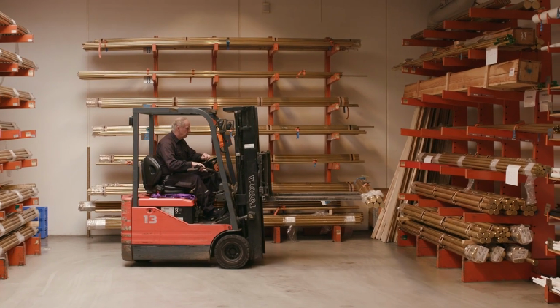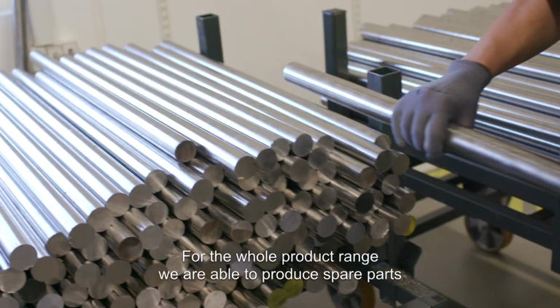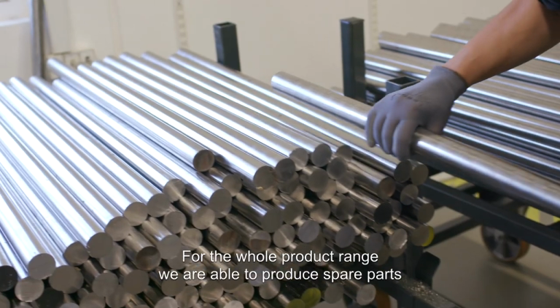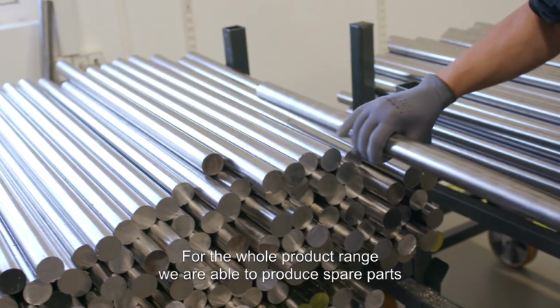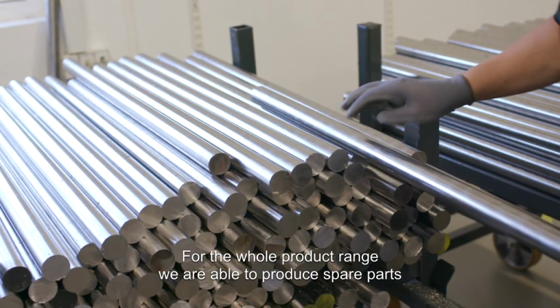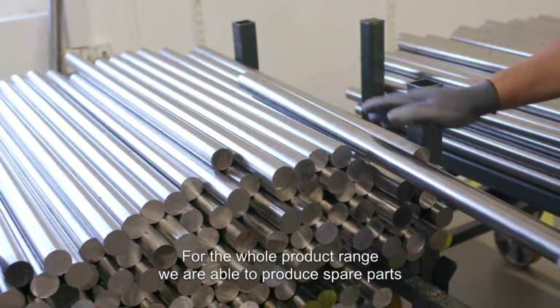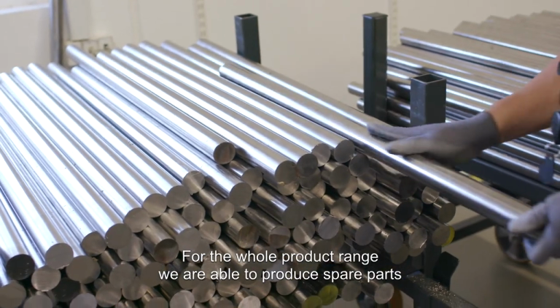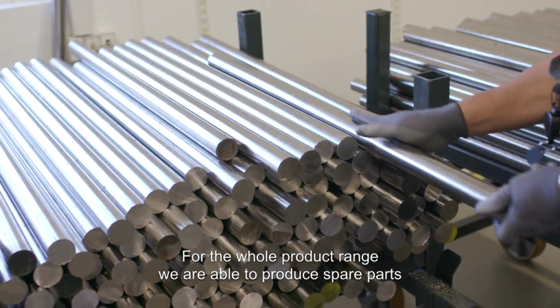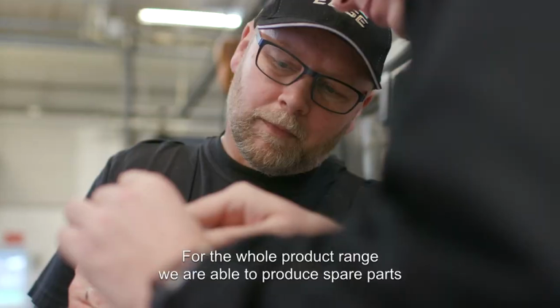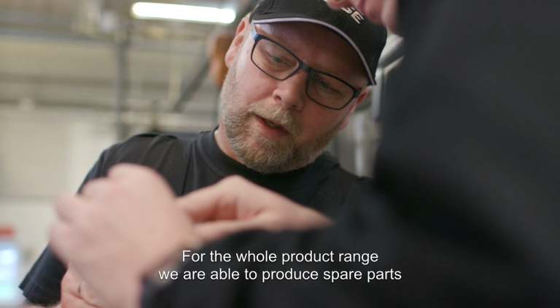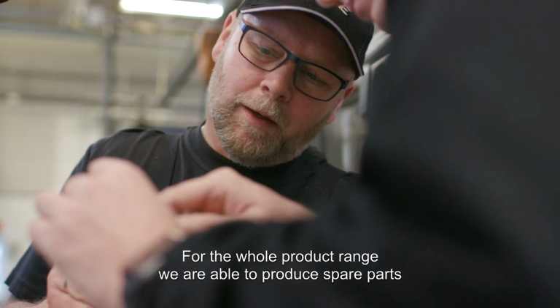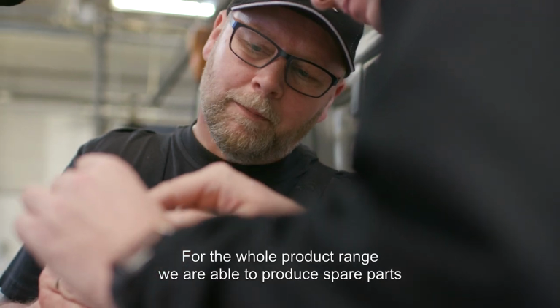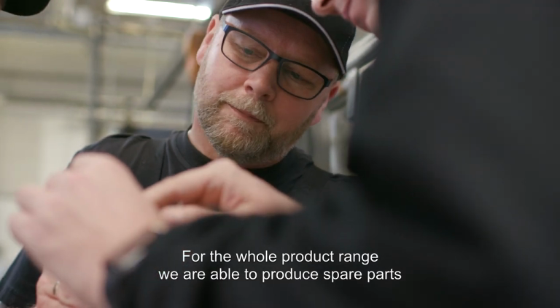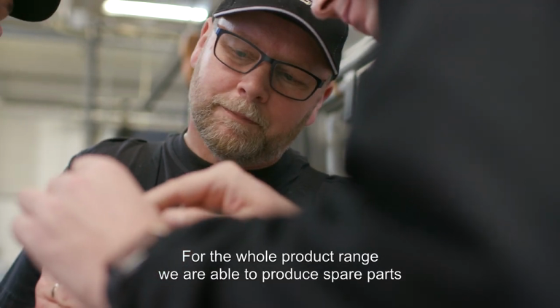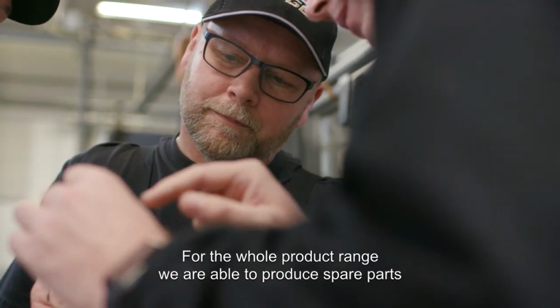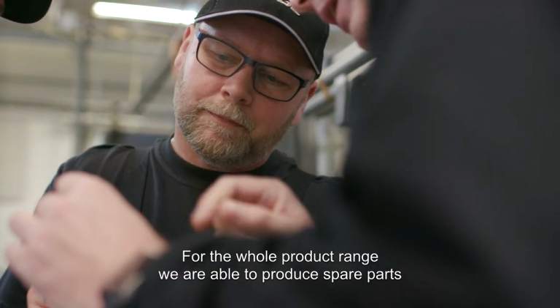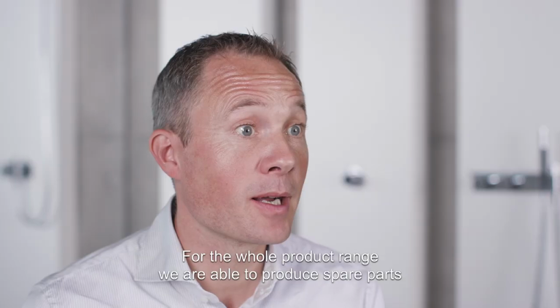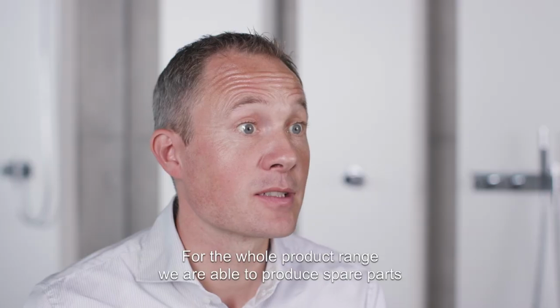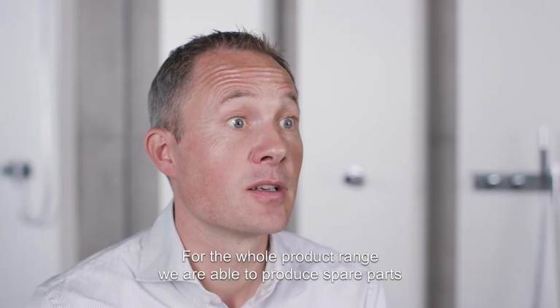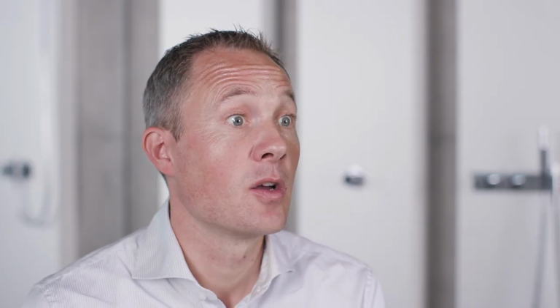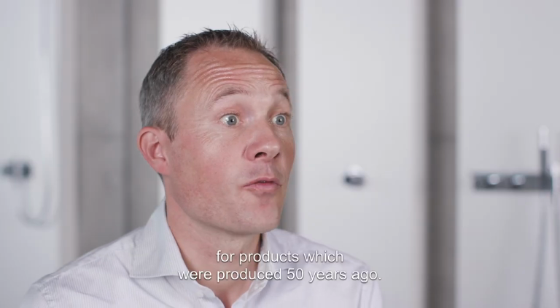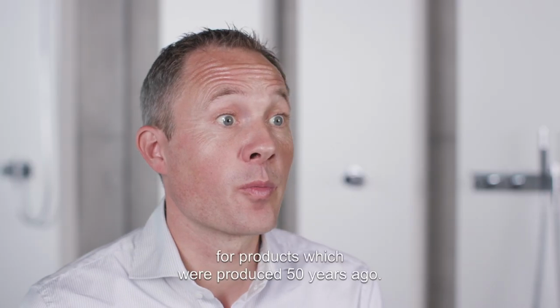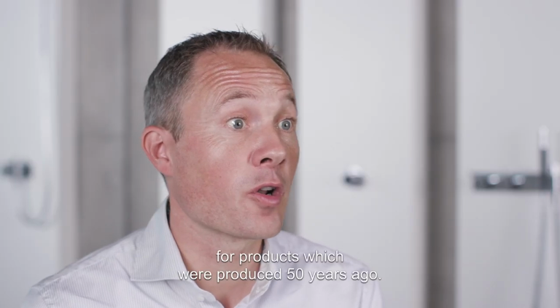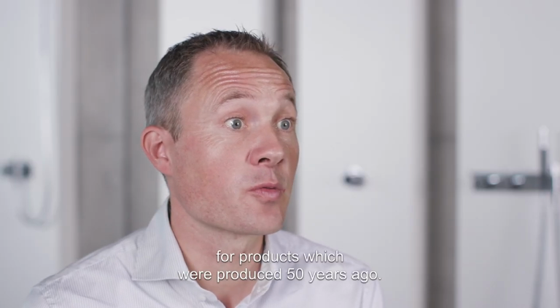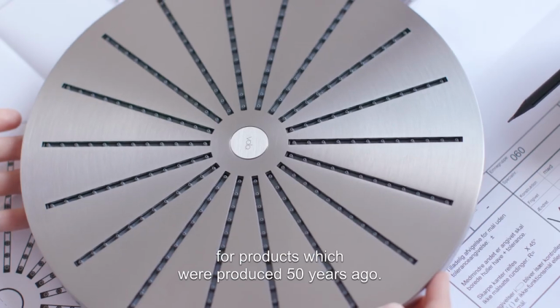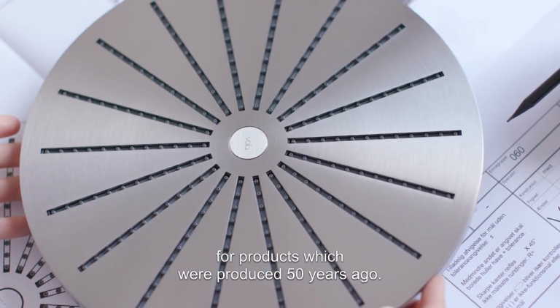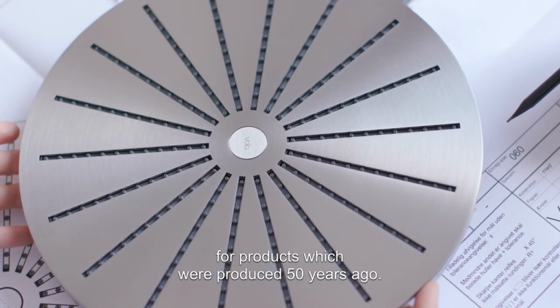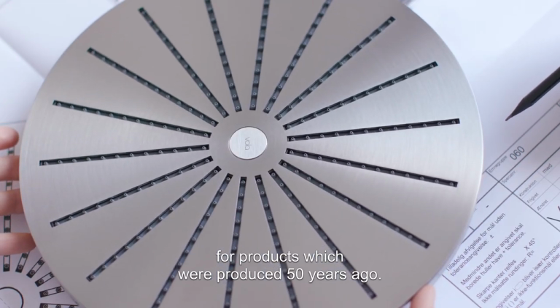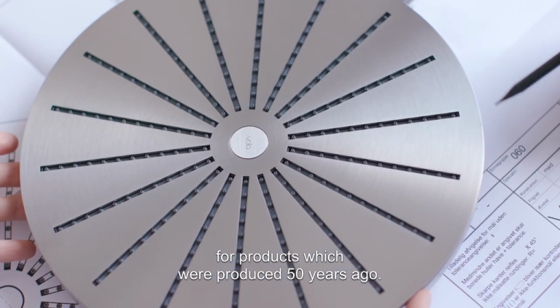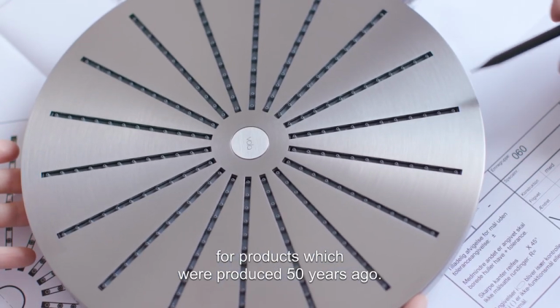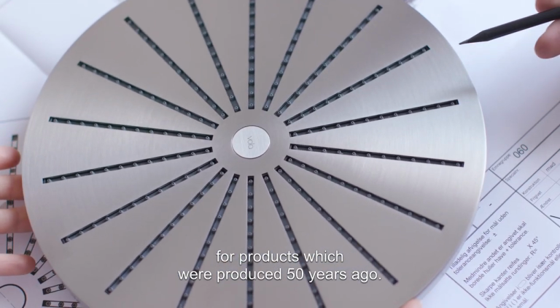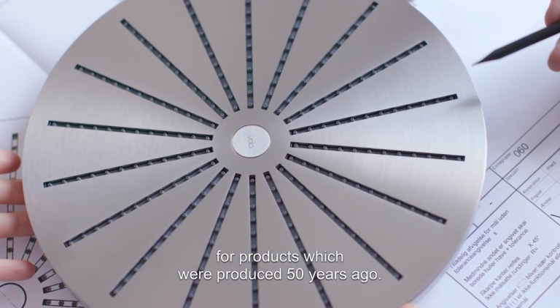For the whole product range, we are able to produce spare parts for products which were produced 50 years ago.